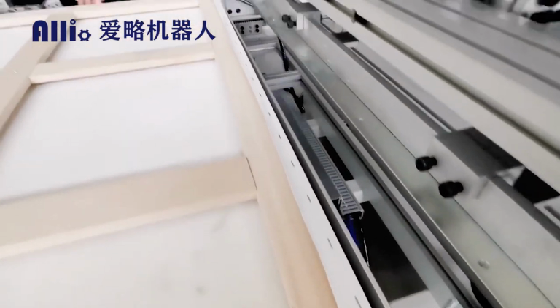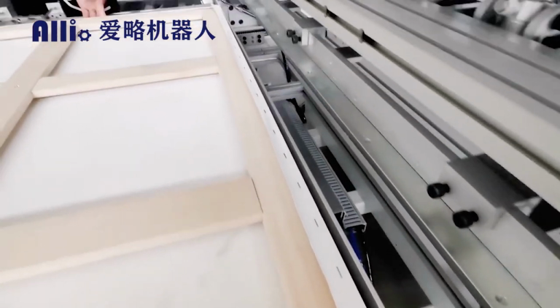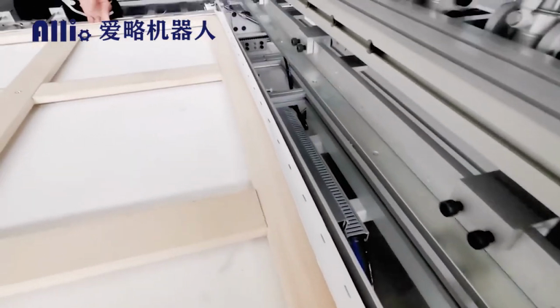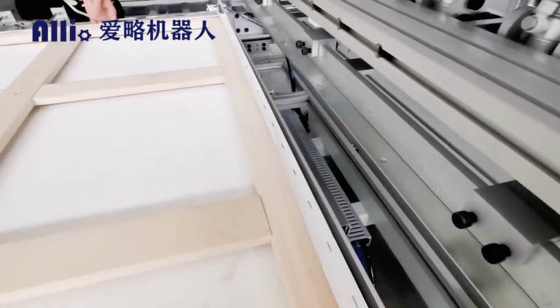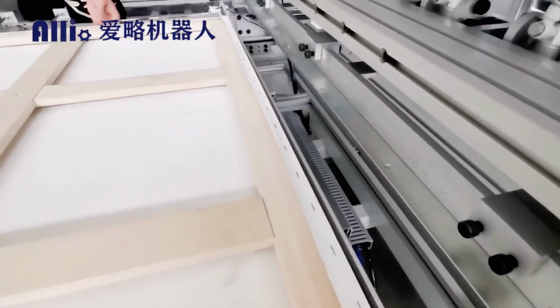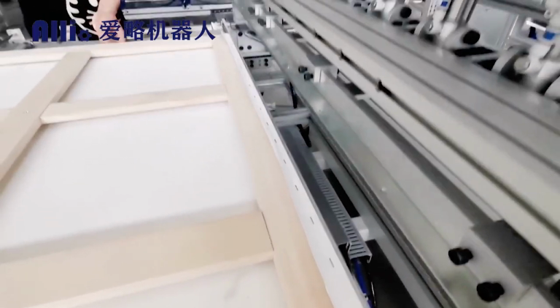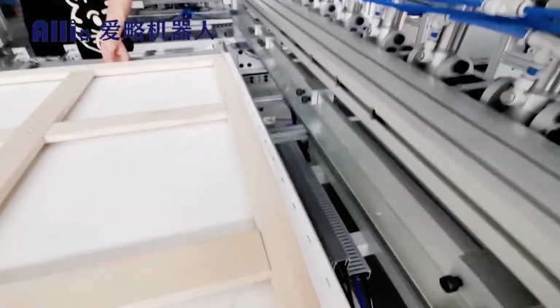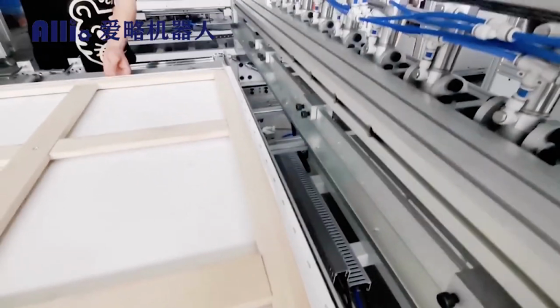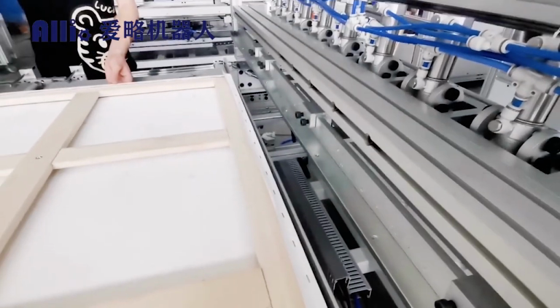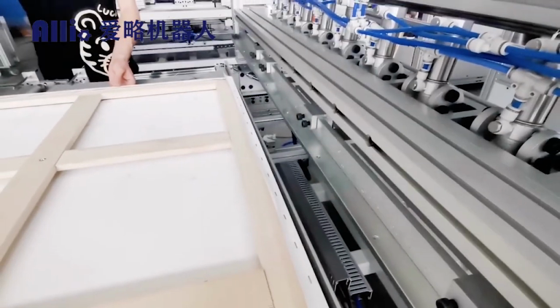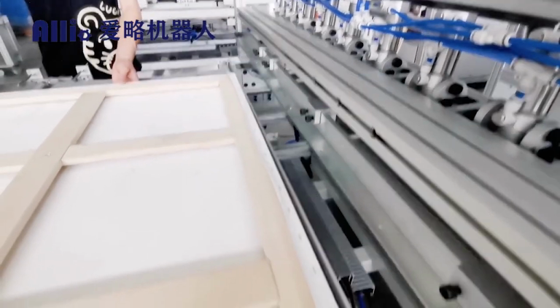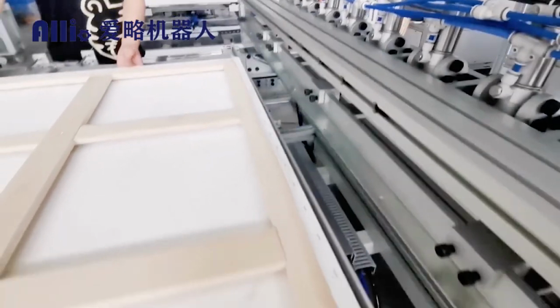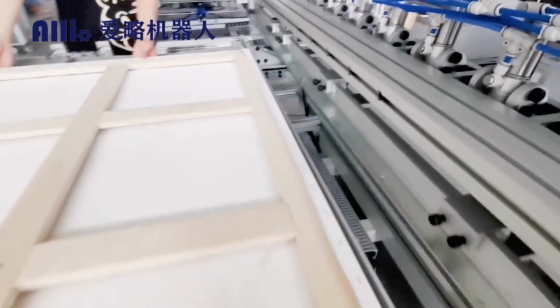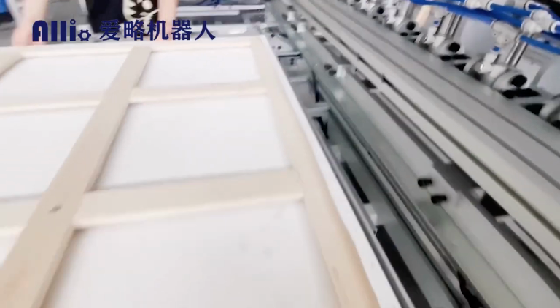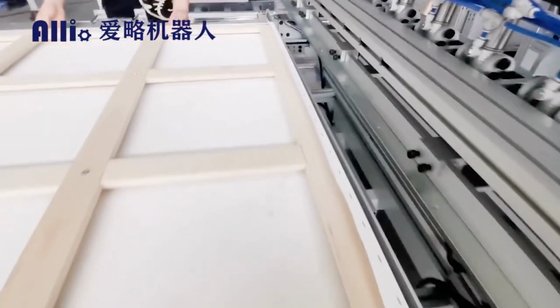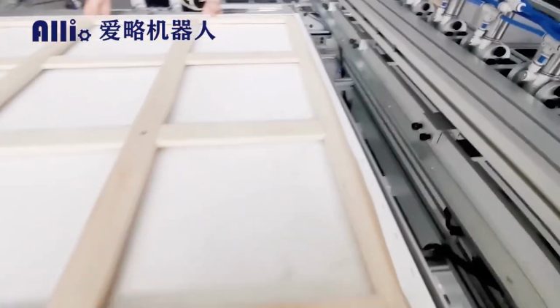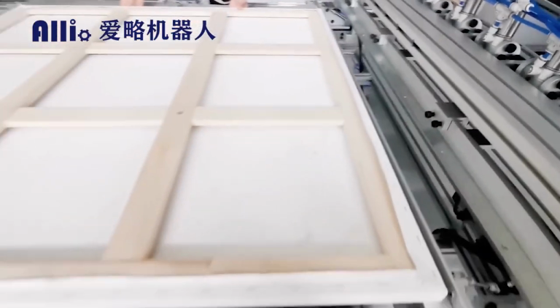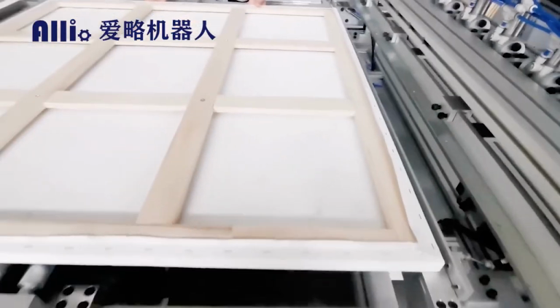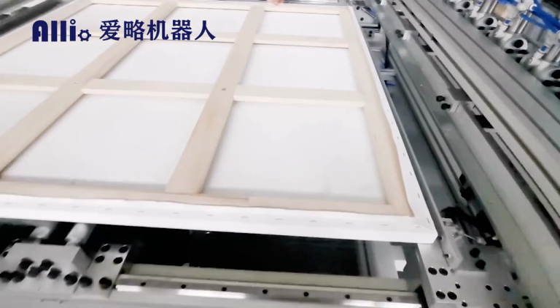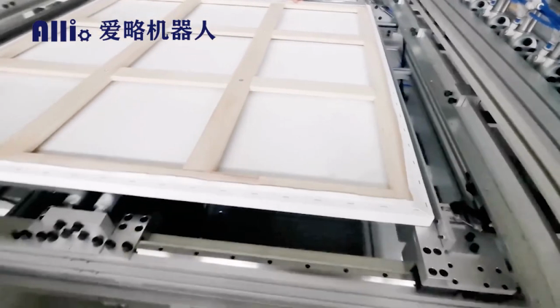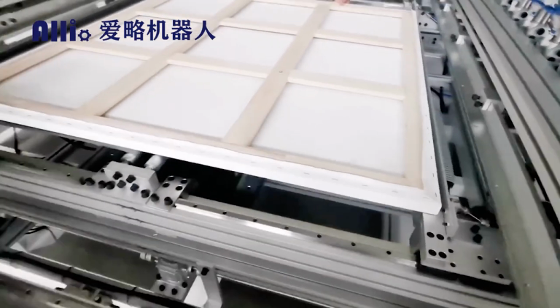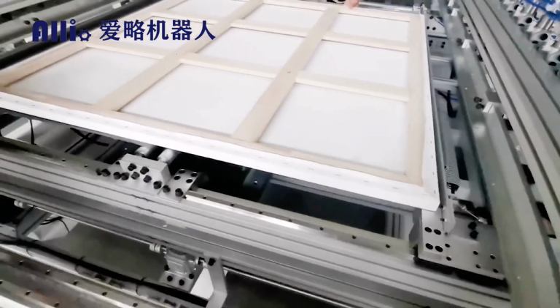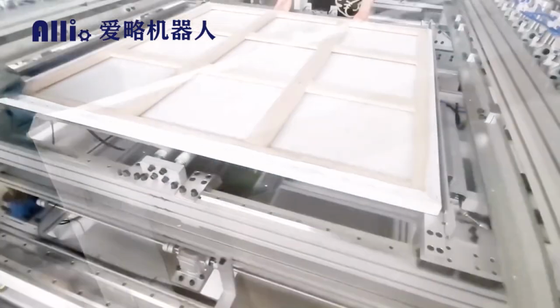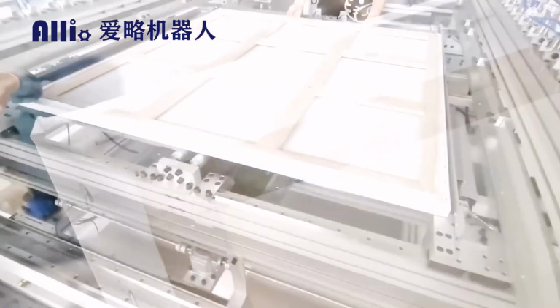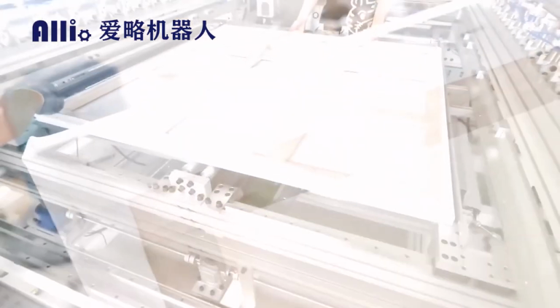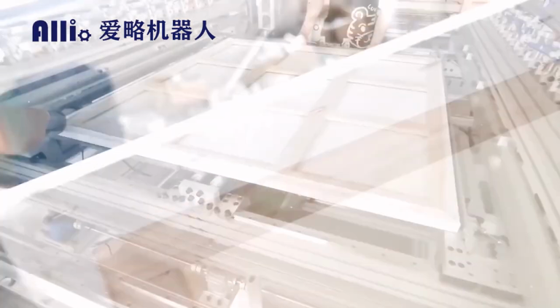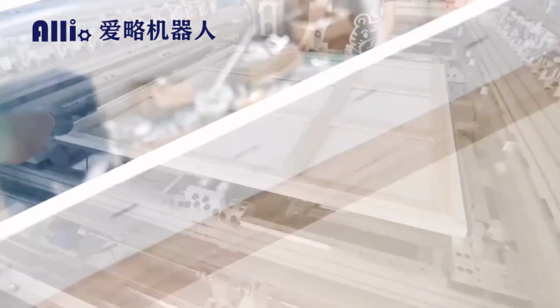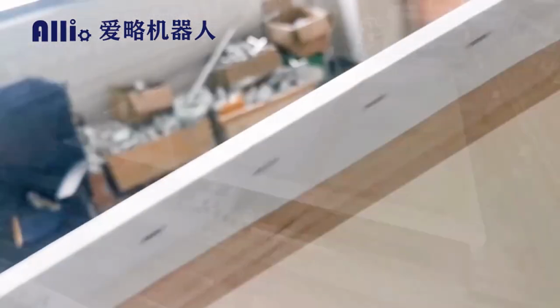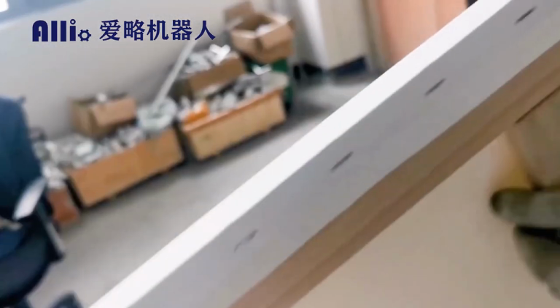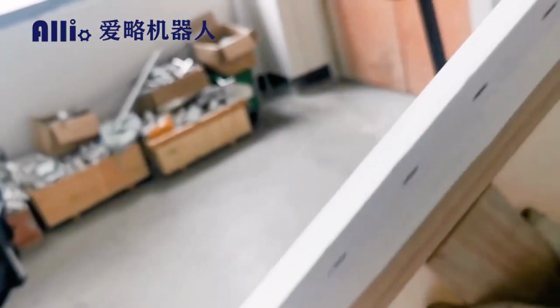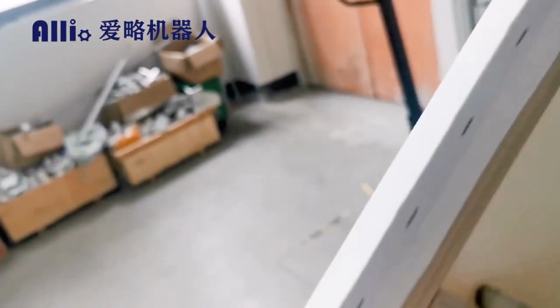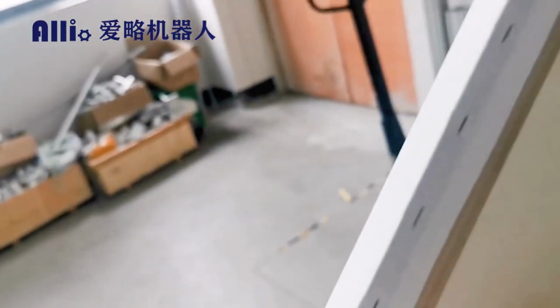It is suitable for mass production of large picture frames of different sizes.